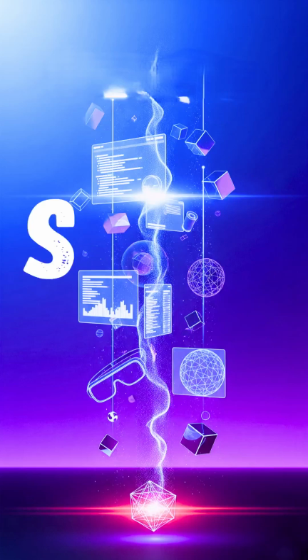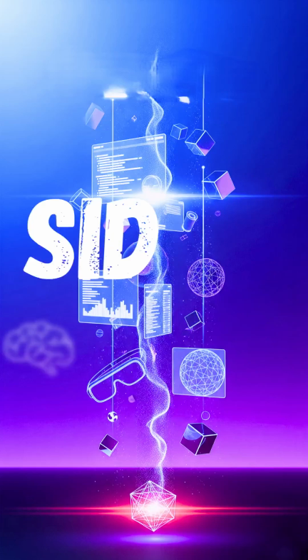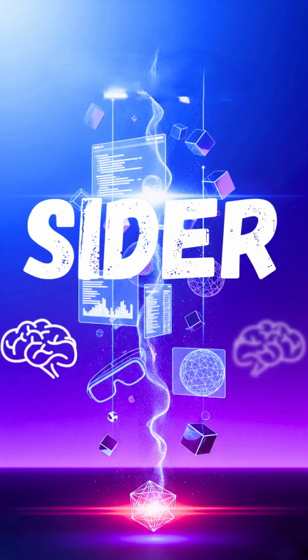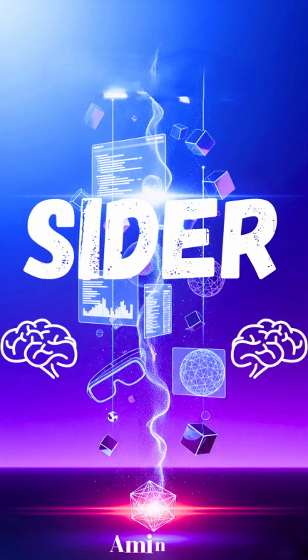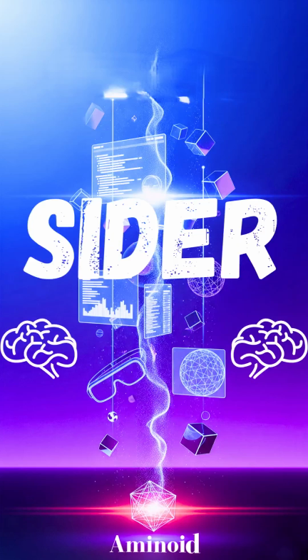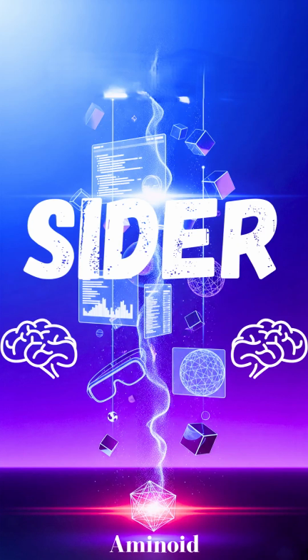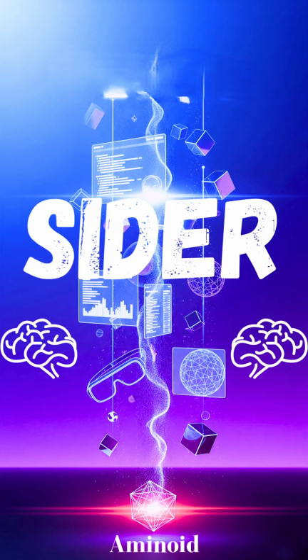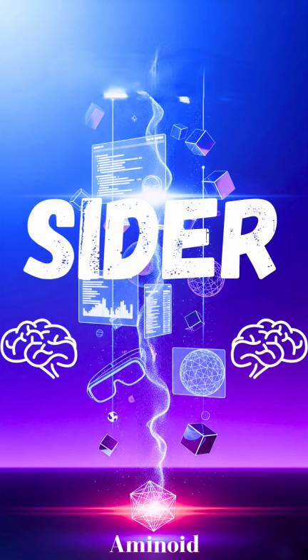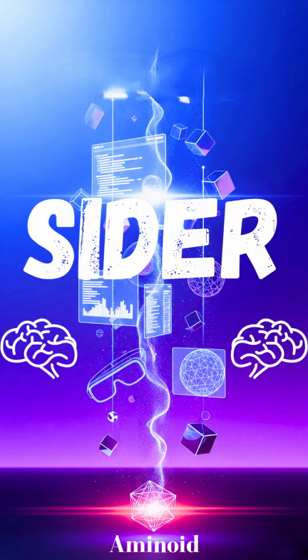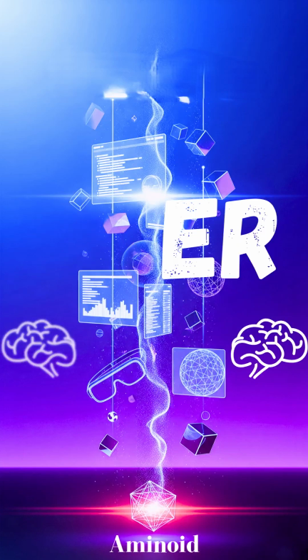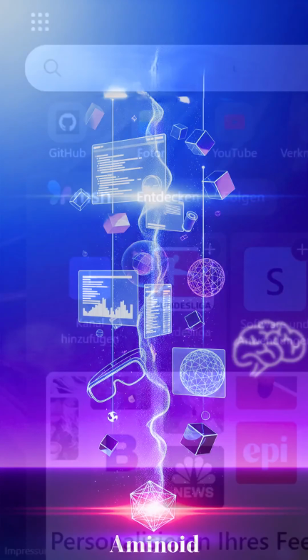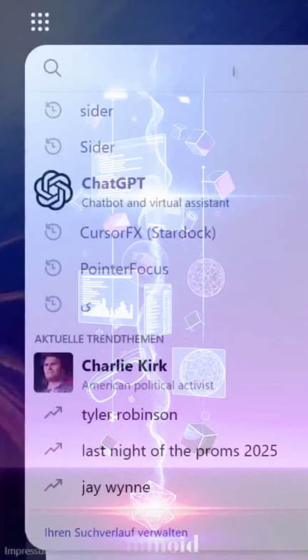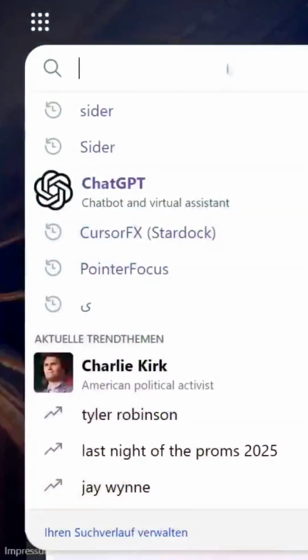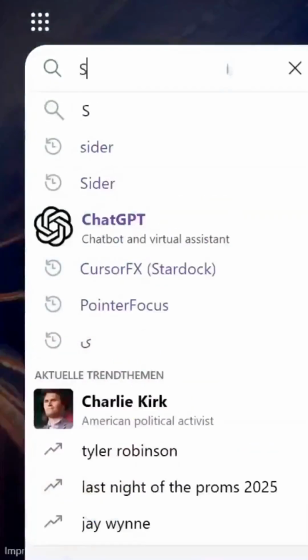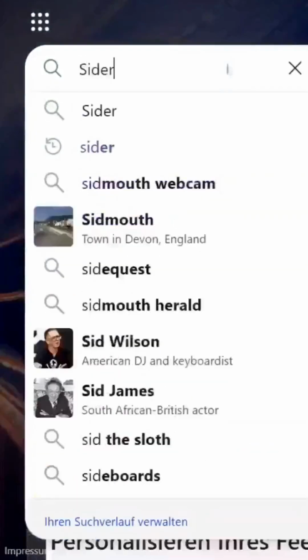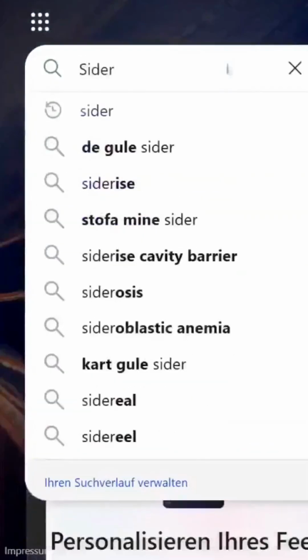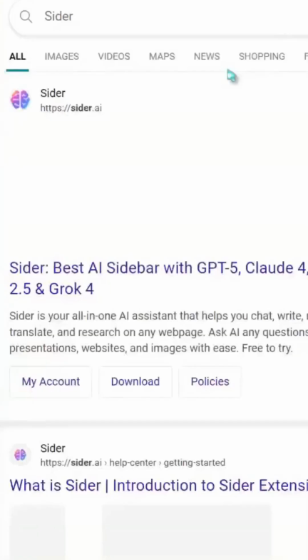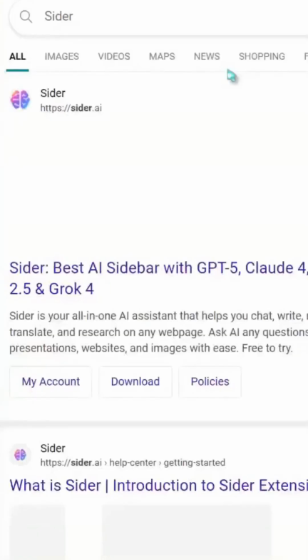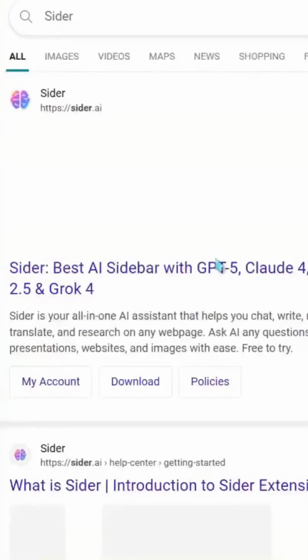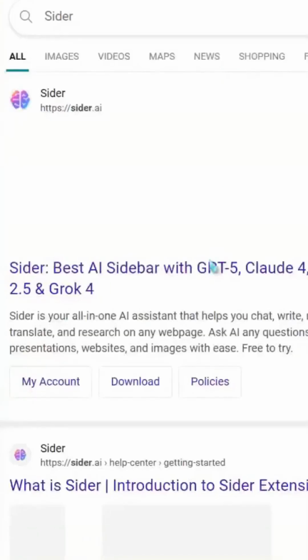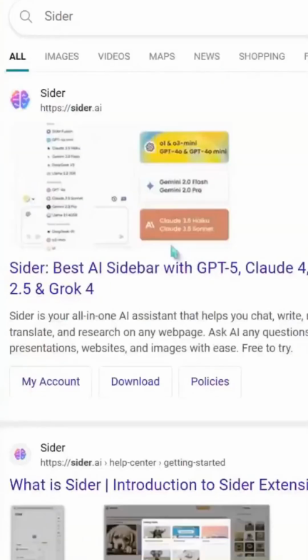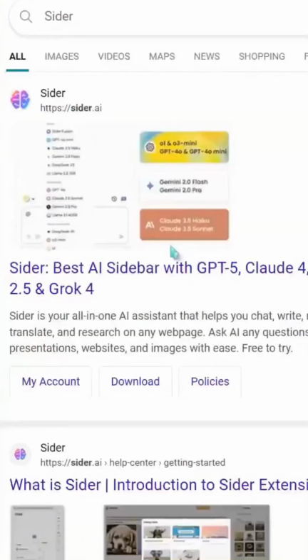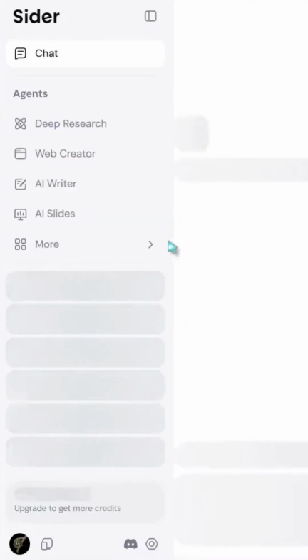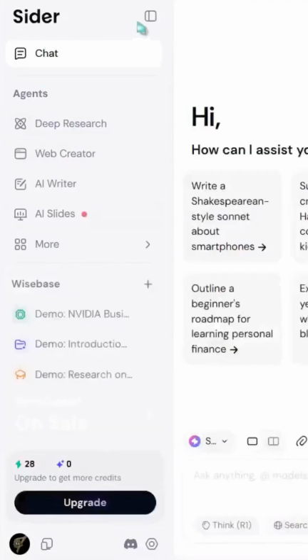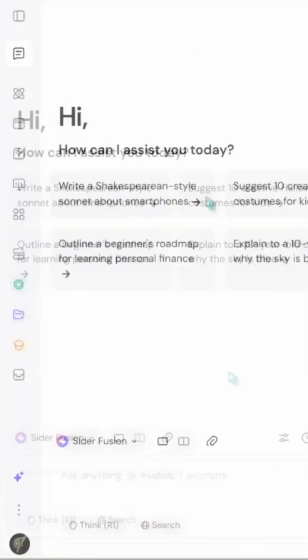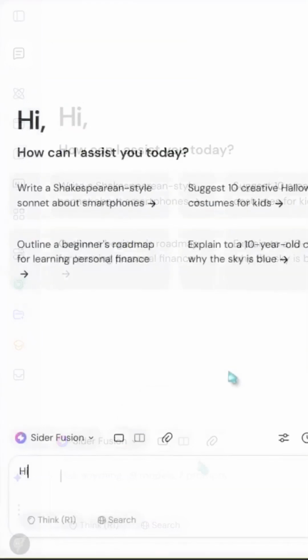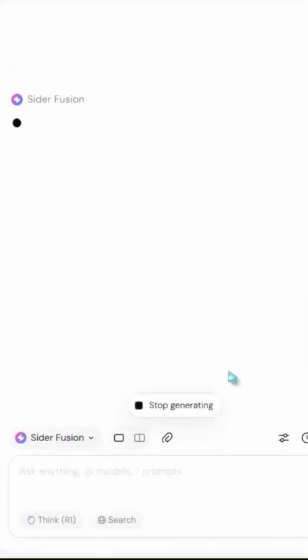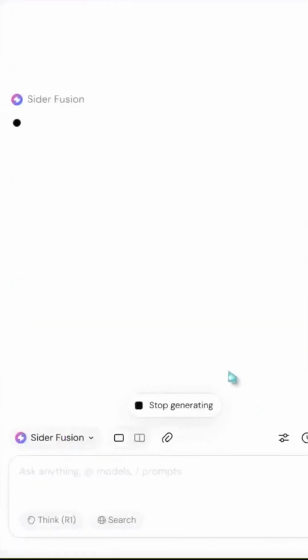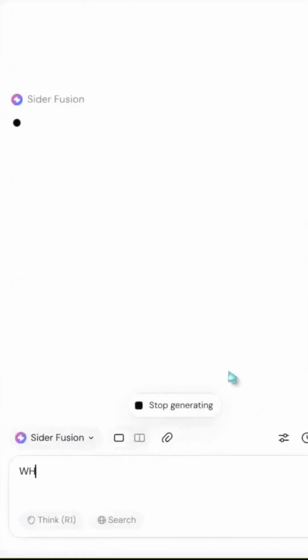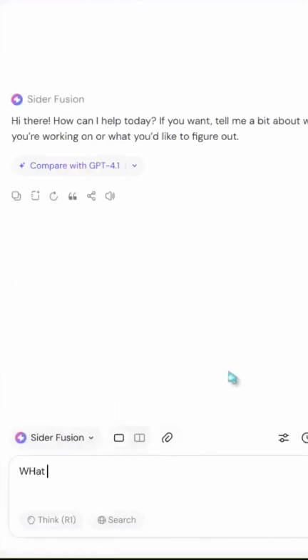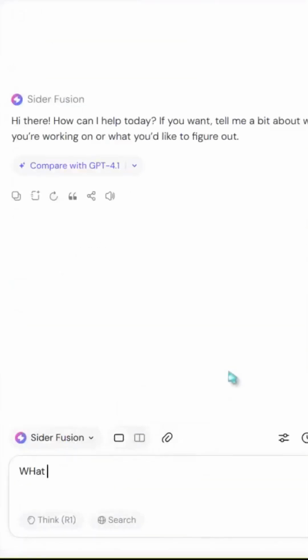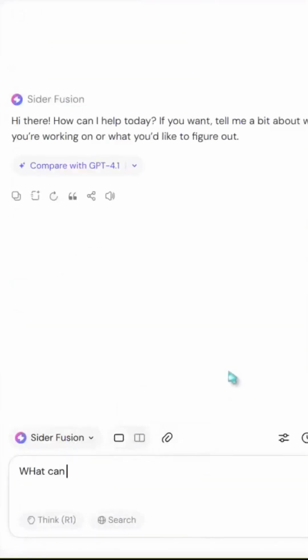What's up, AI lovers? I just discovered Cider AI, and oh my god, this thing is absolutely insane.